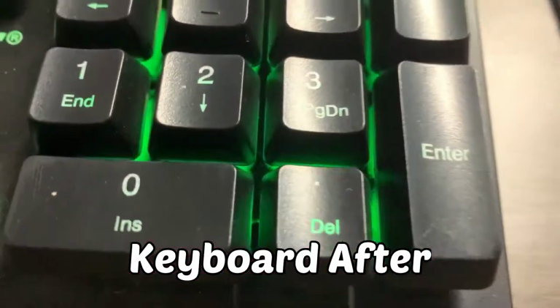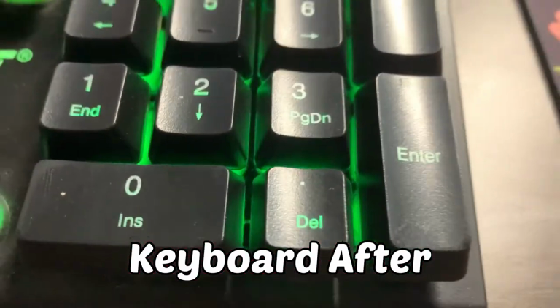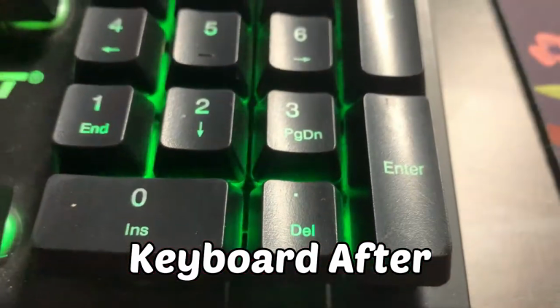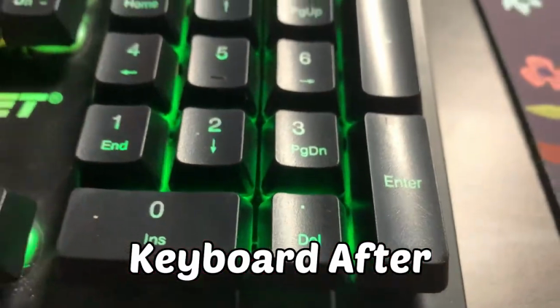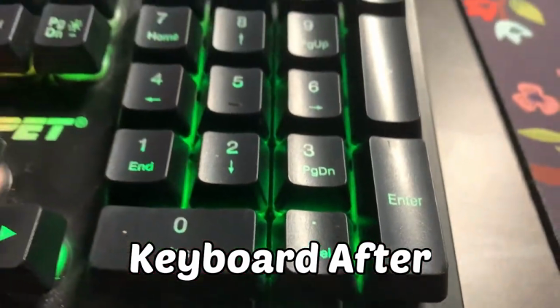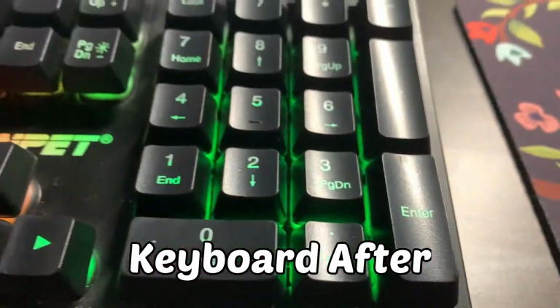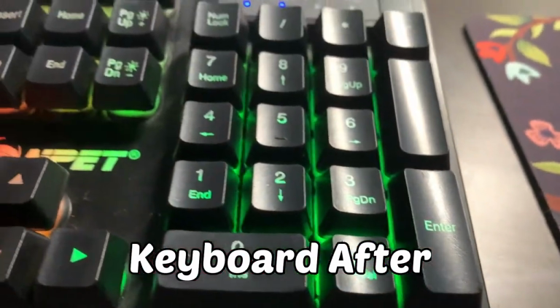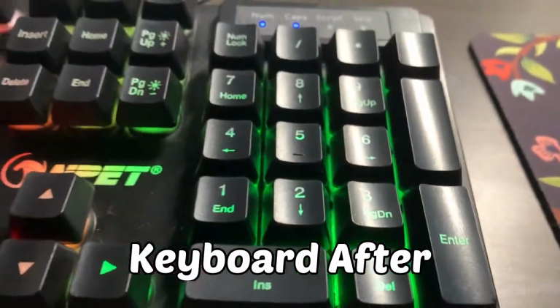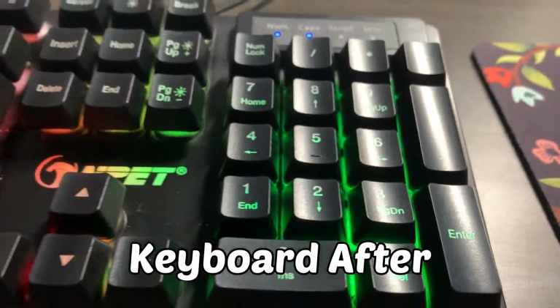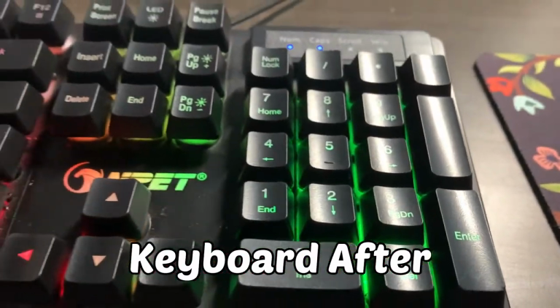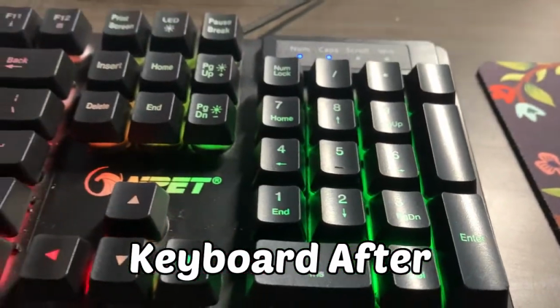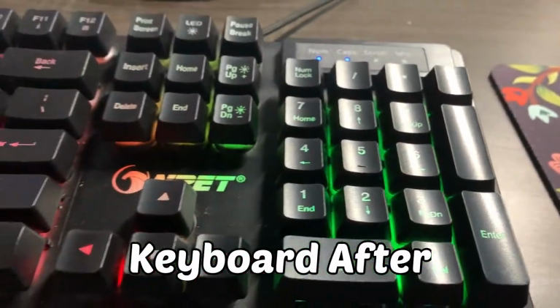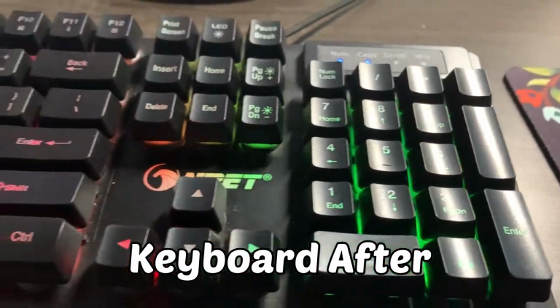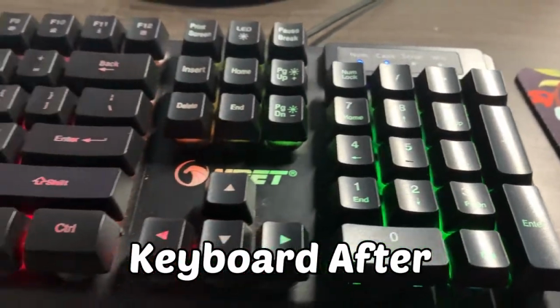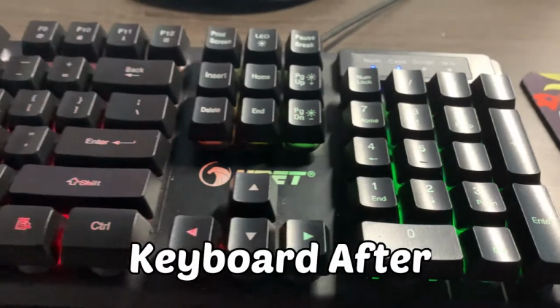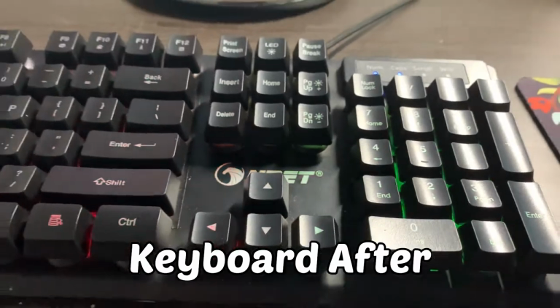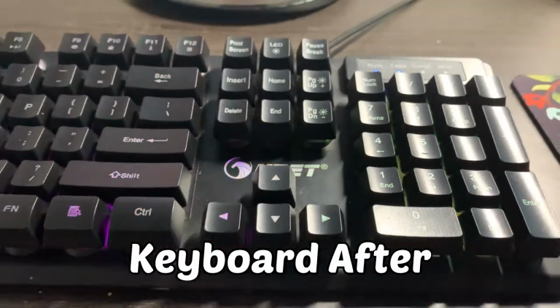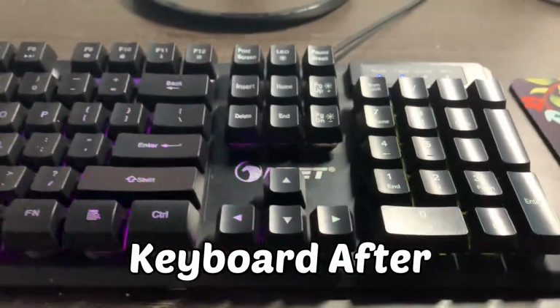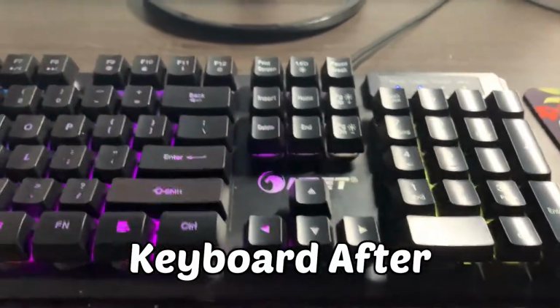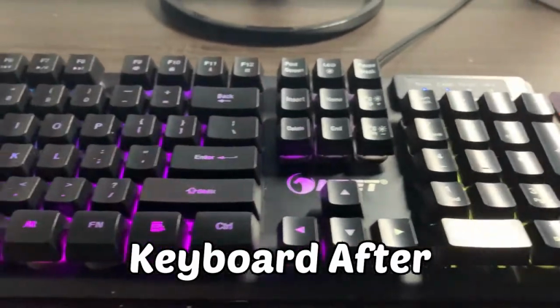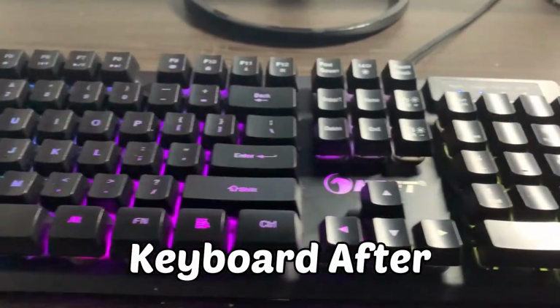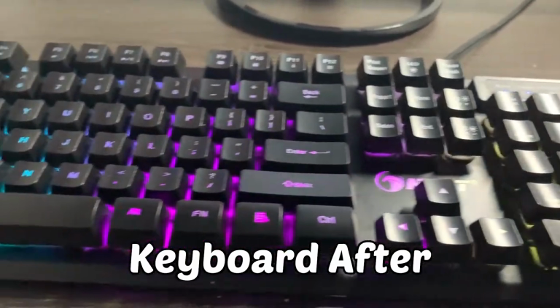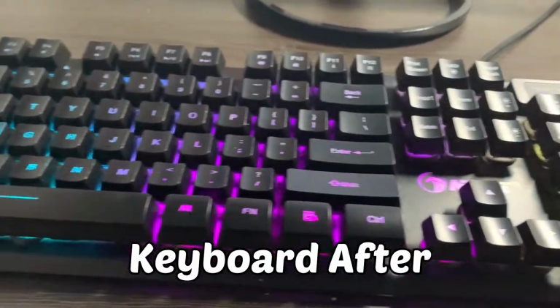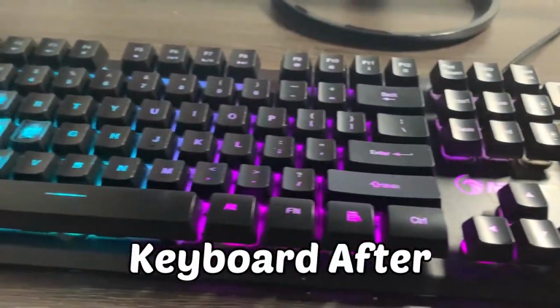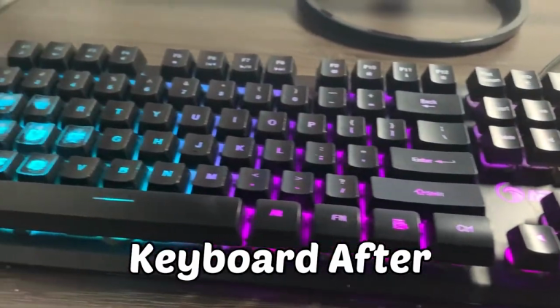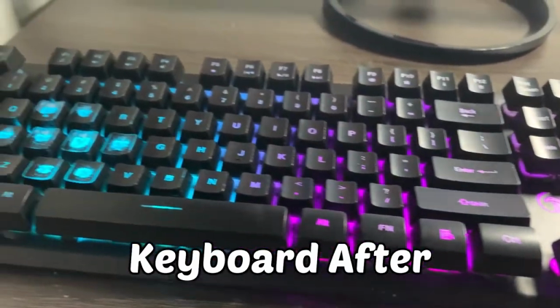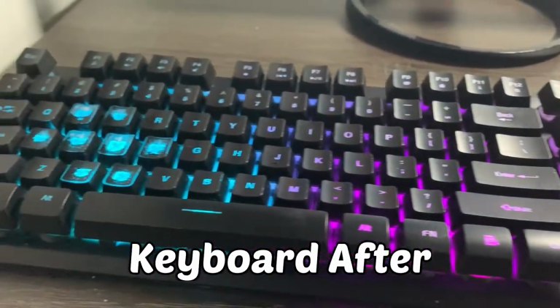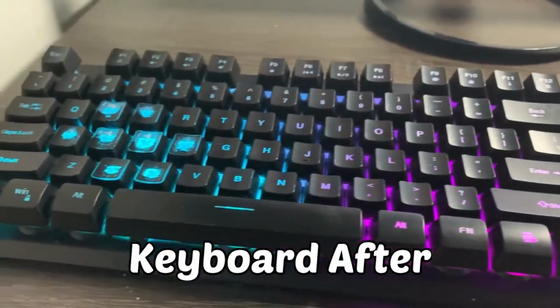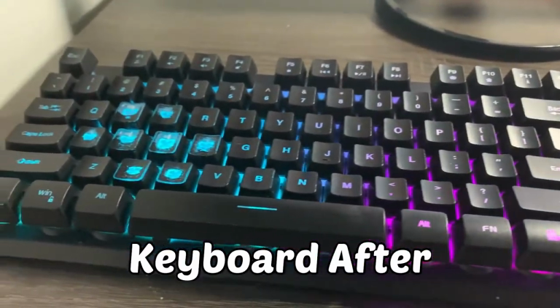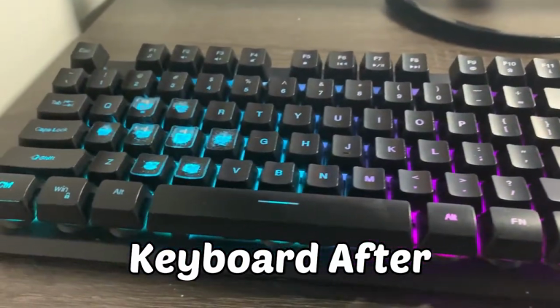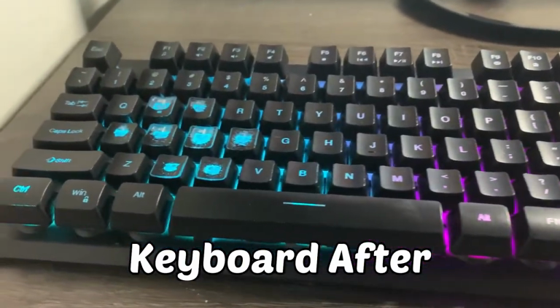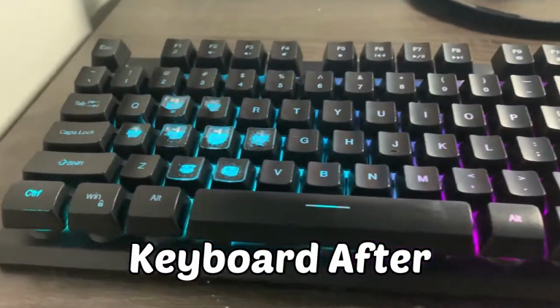And here's the after results. All of these supplies you will use to clean your keyboard can be found in your home.